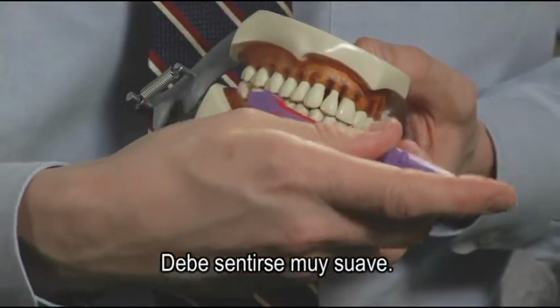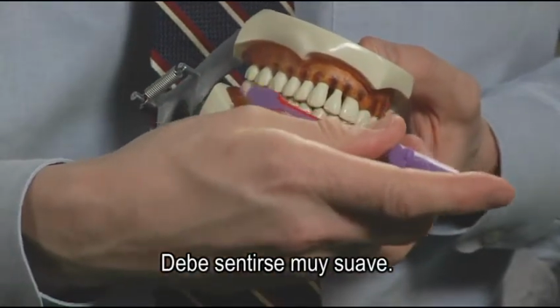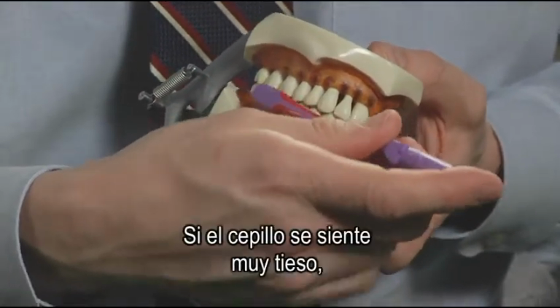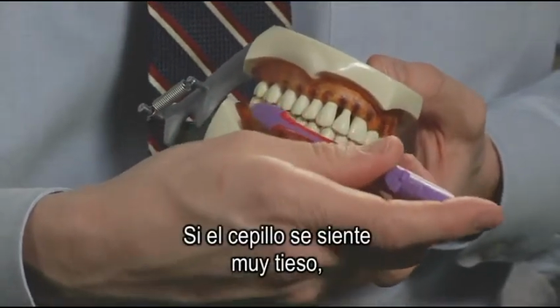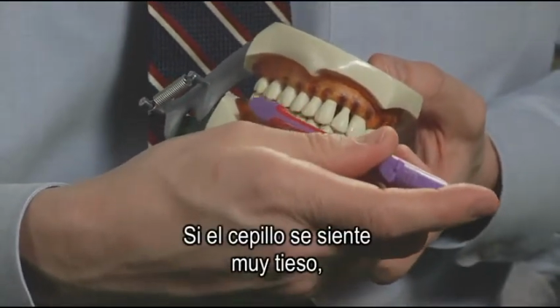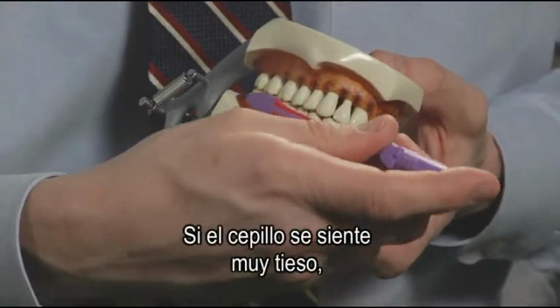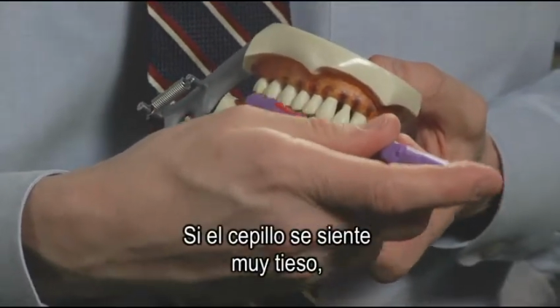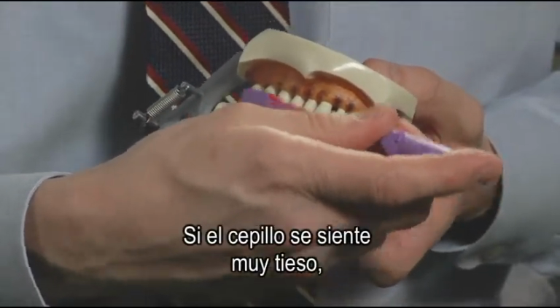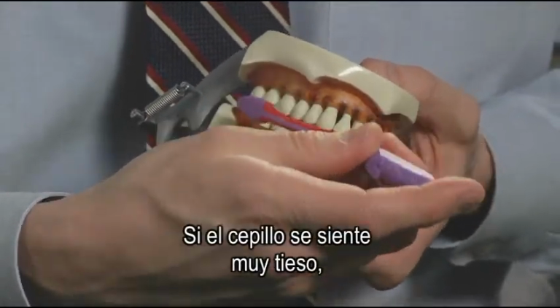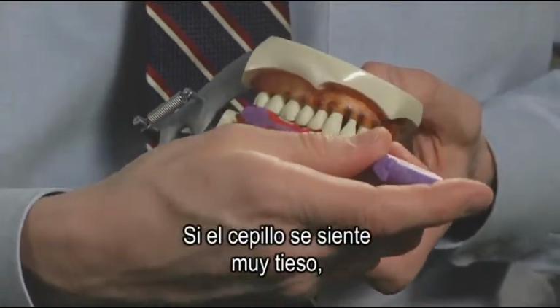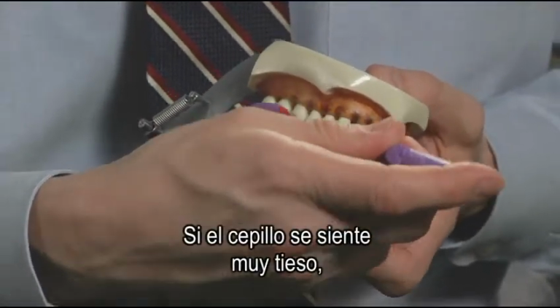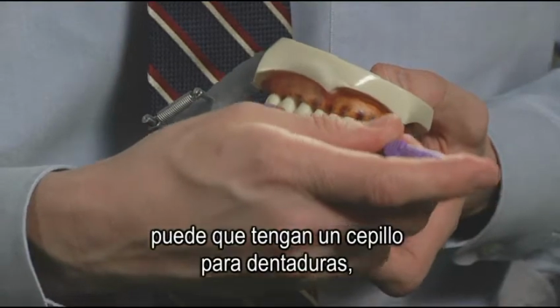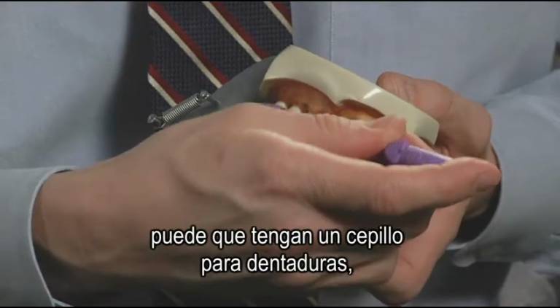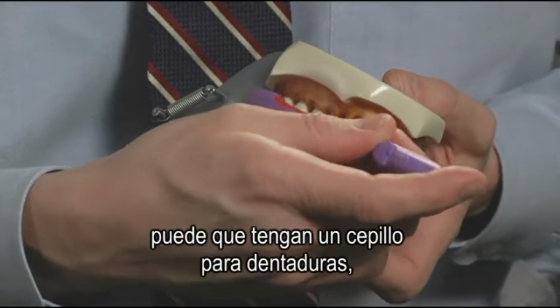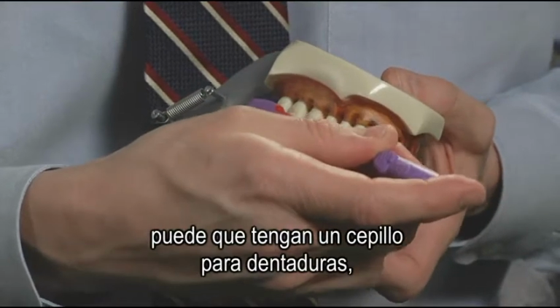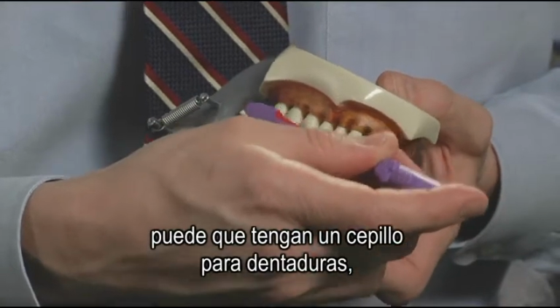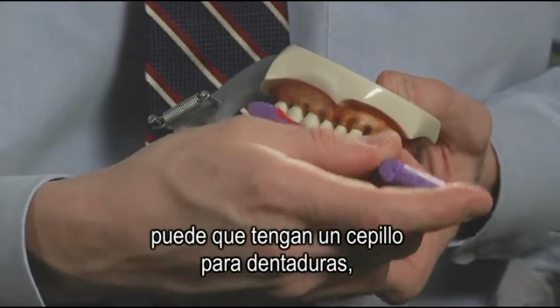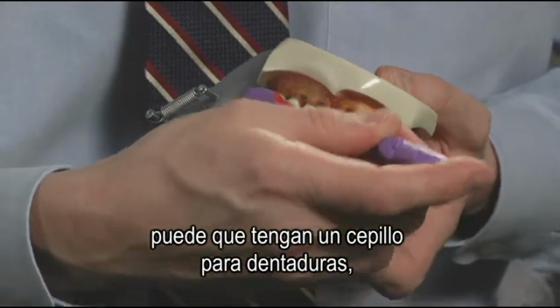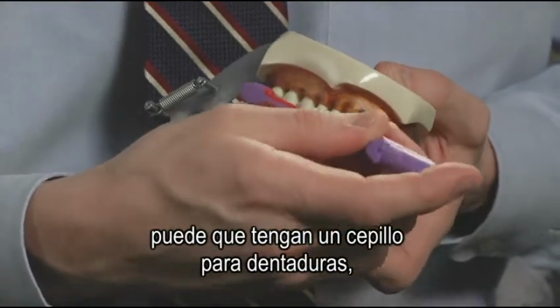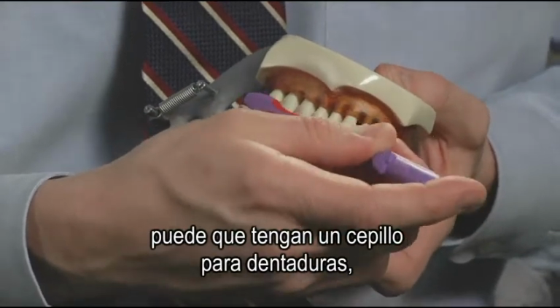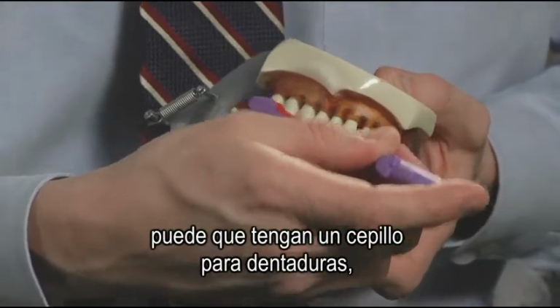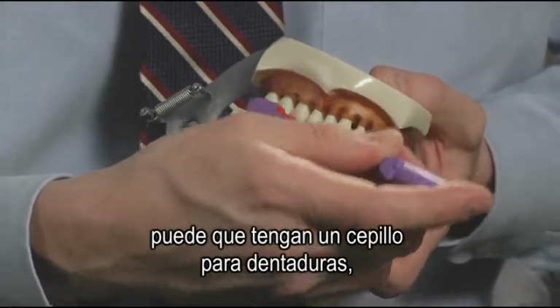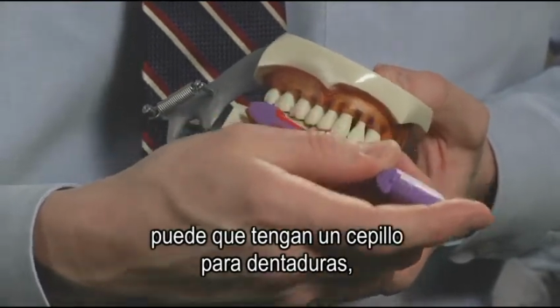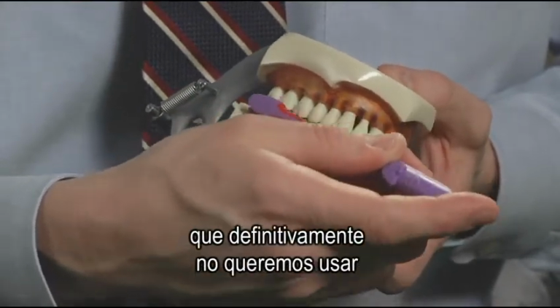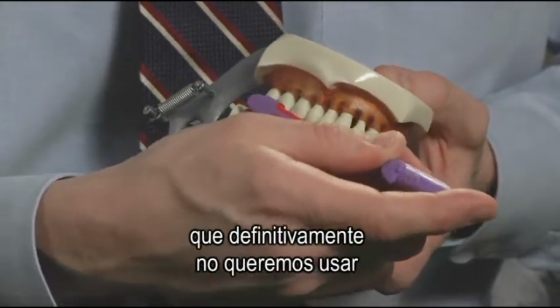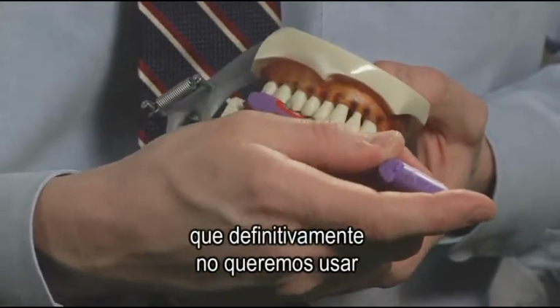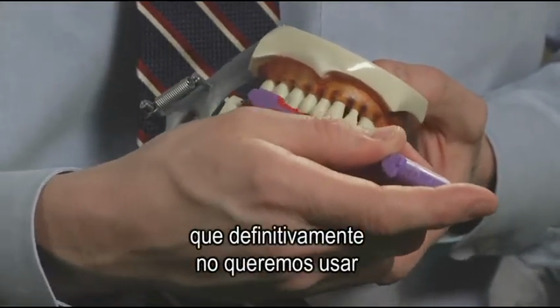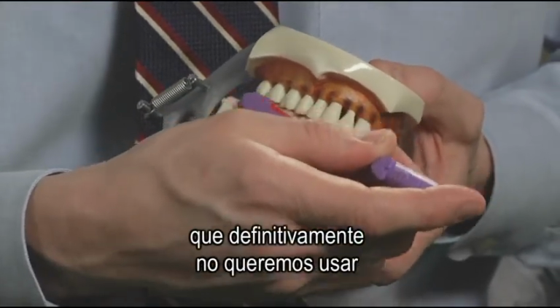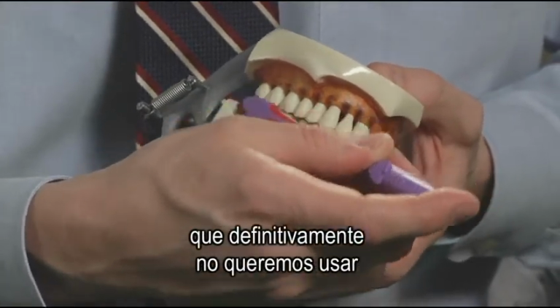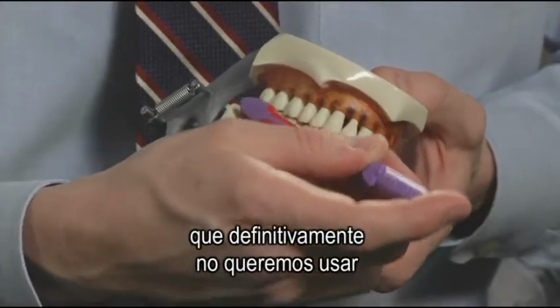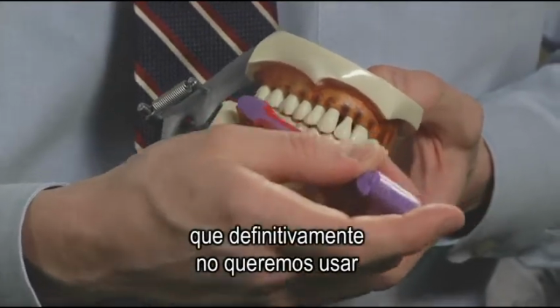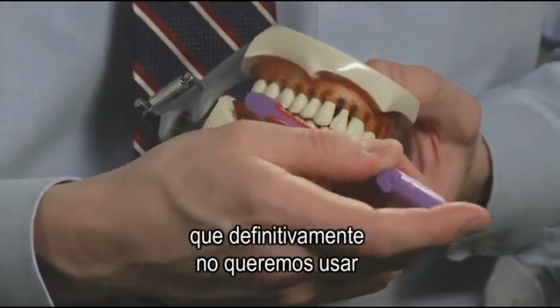If the toothbrush feels very stiff, you may have a denture toothbrush, which we certainly don't want to use to brush.